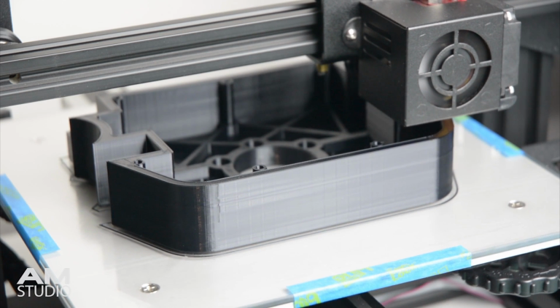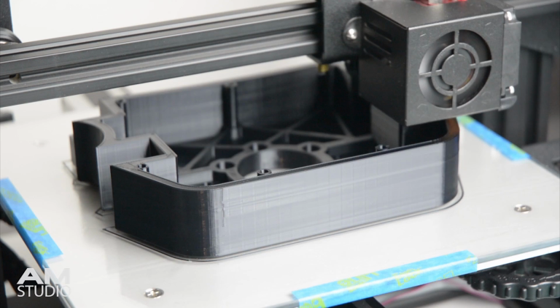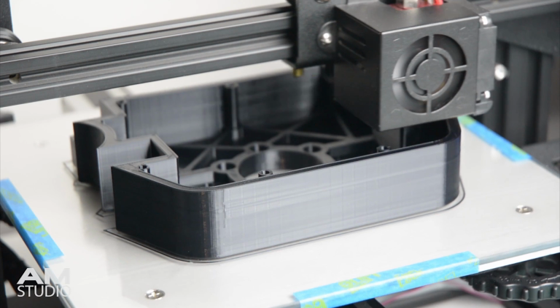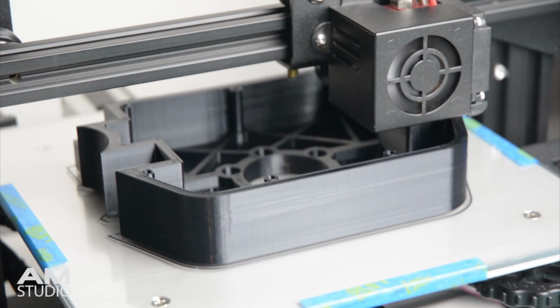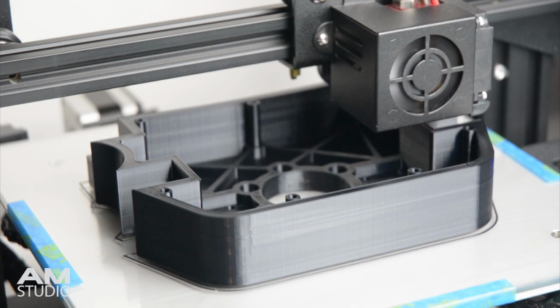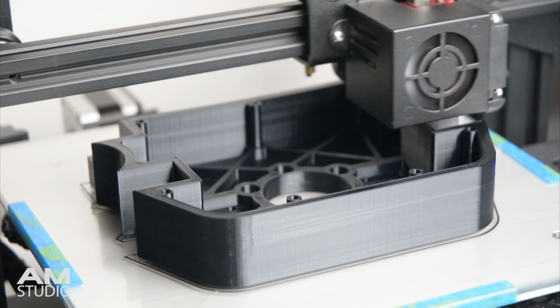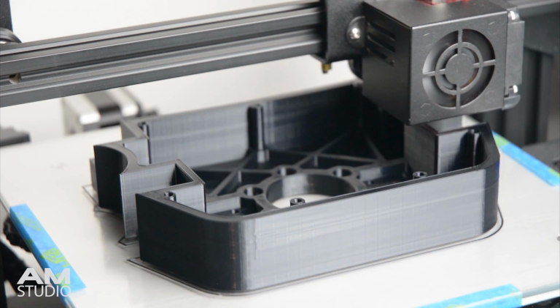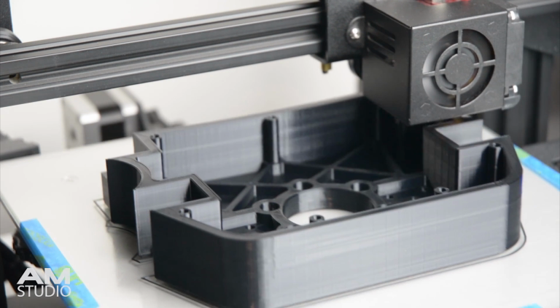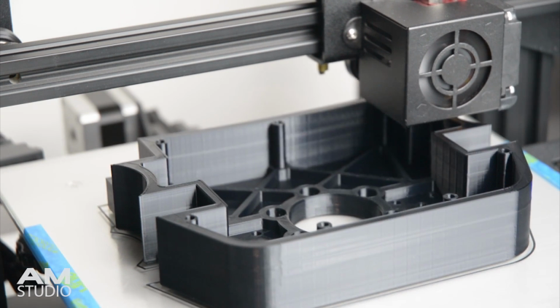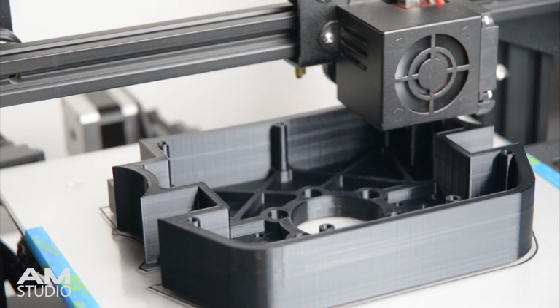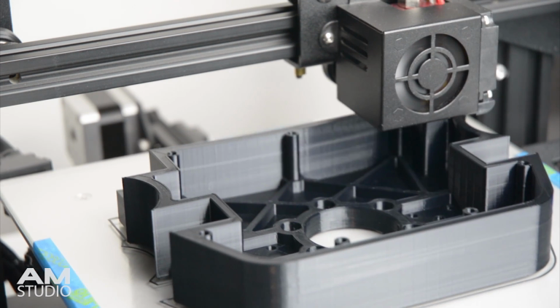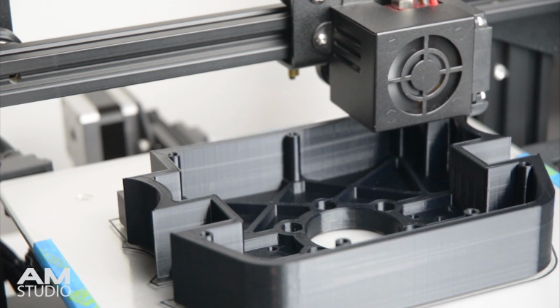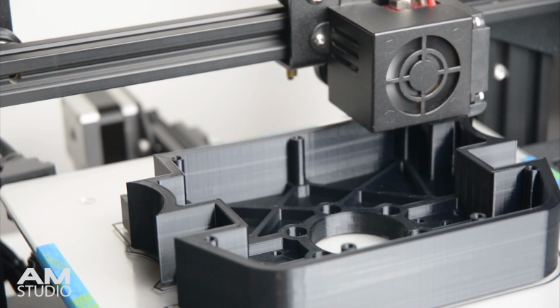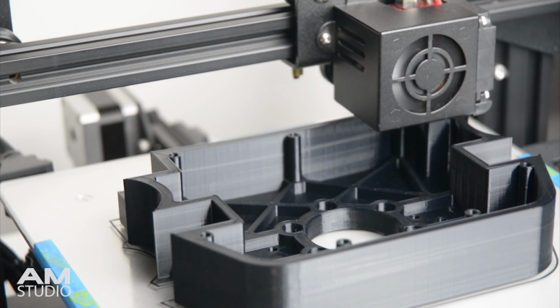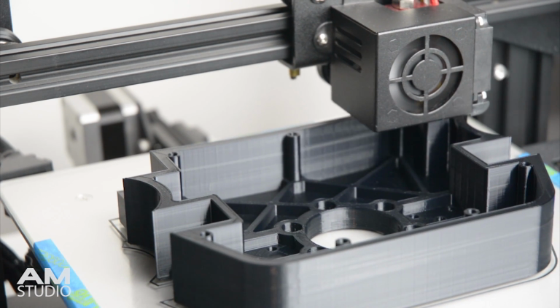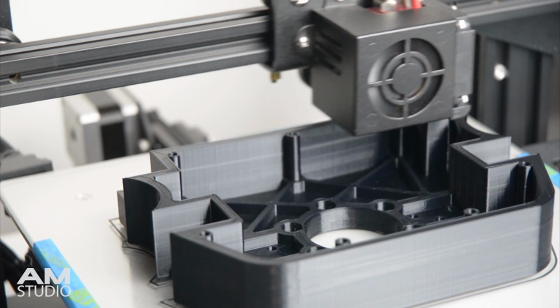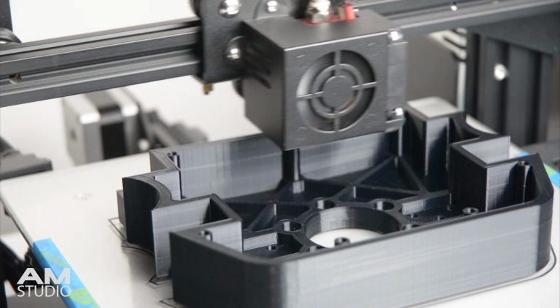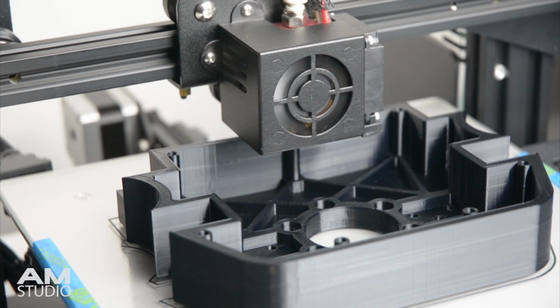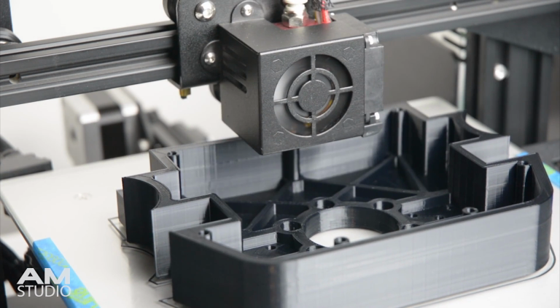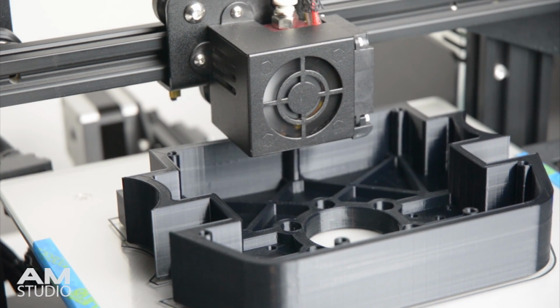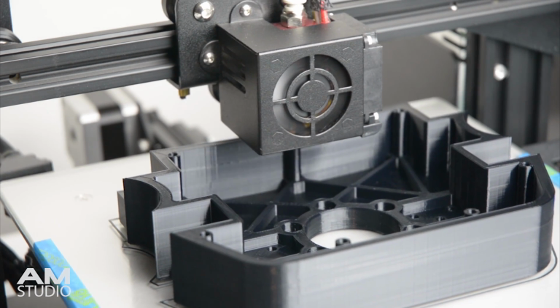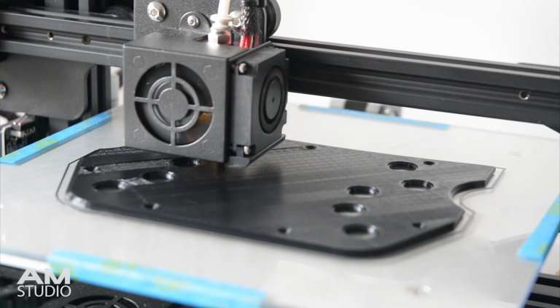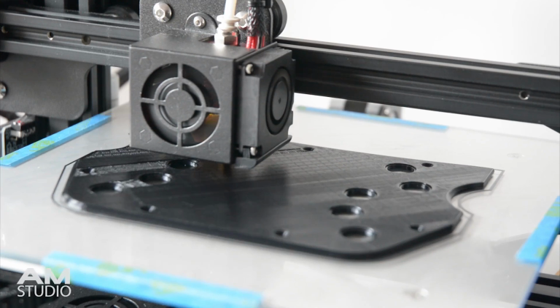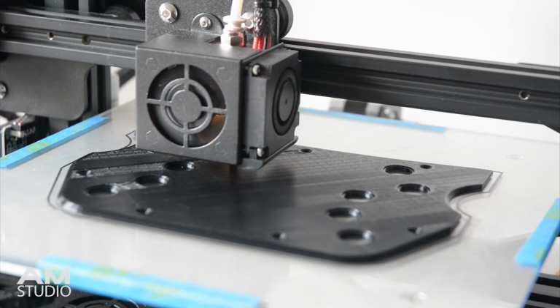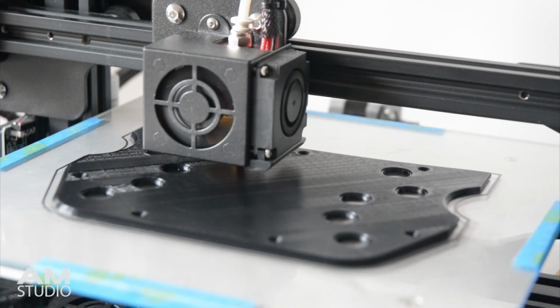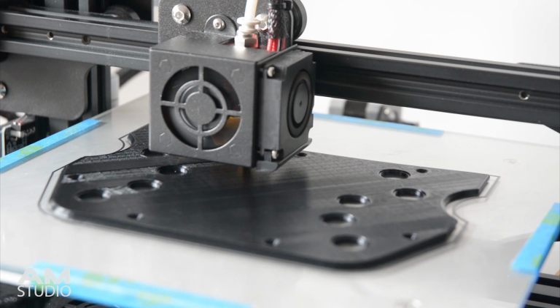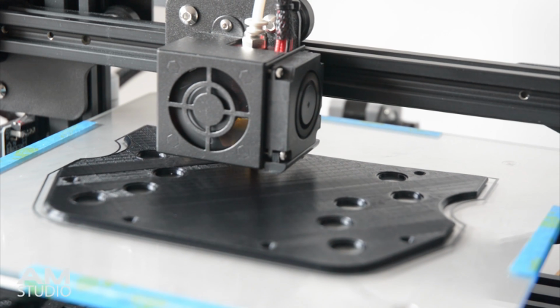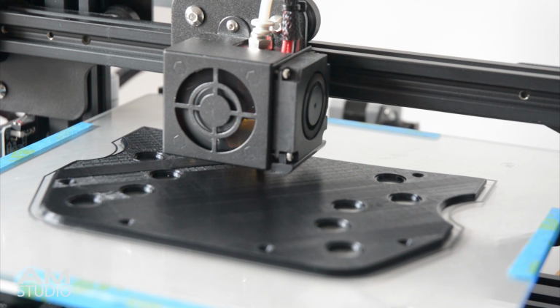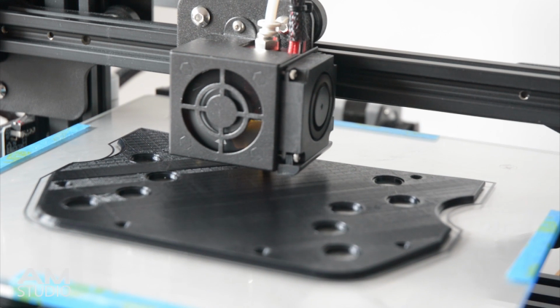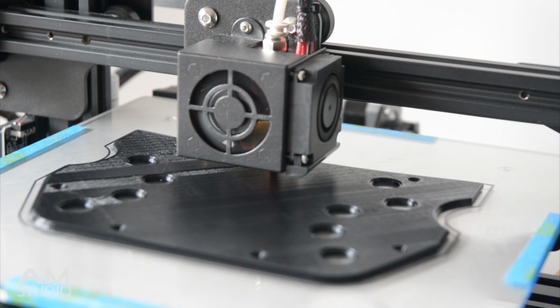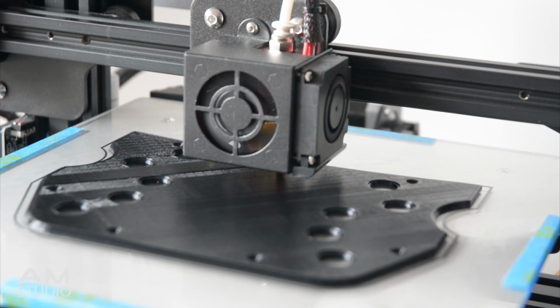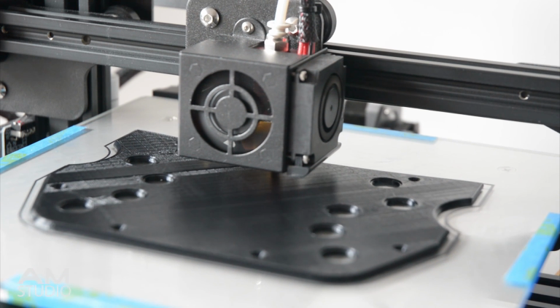With the completed design, the next step is to print all the components. These are printed on the Ender 3 using black PLA filament.